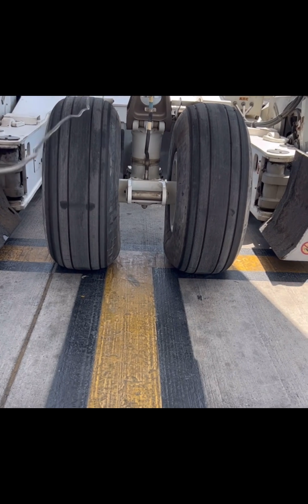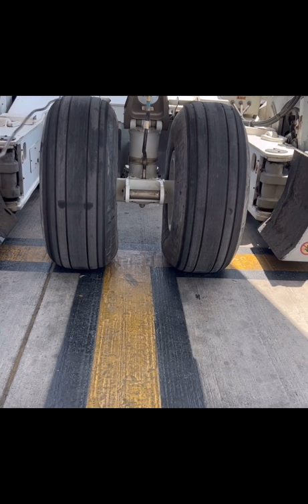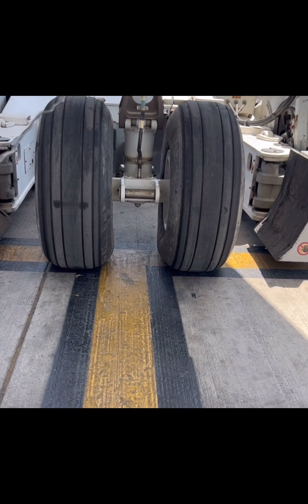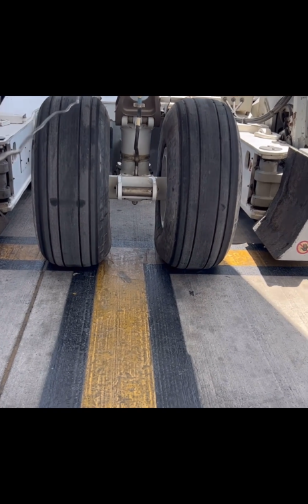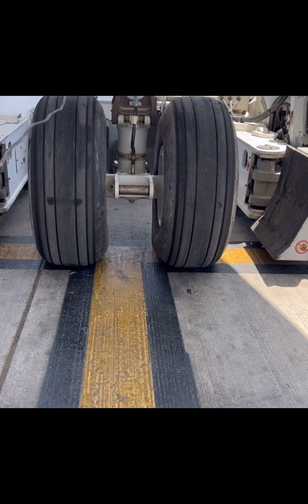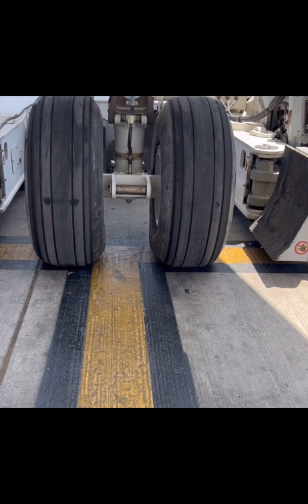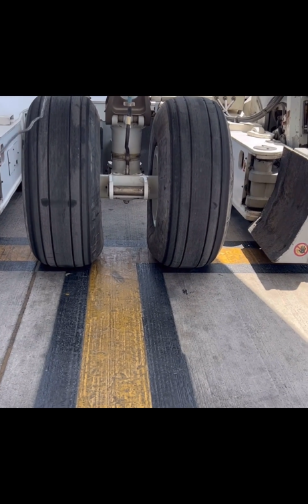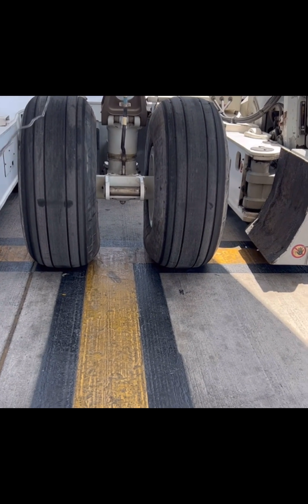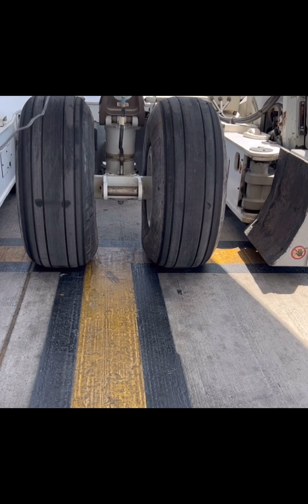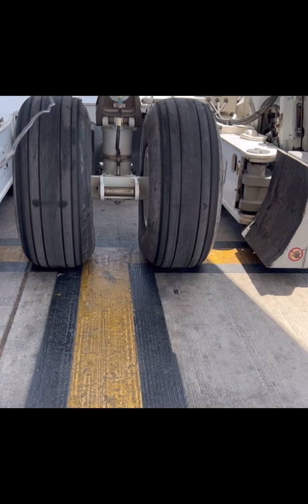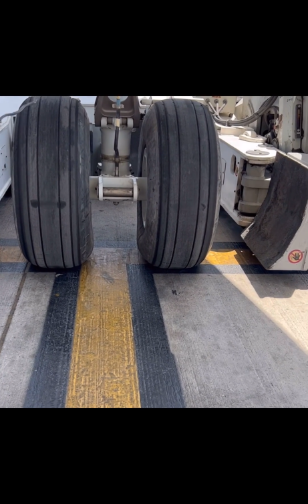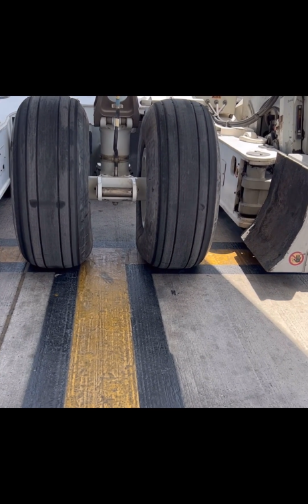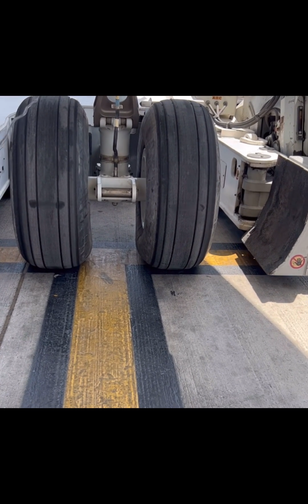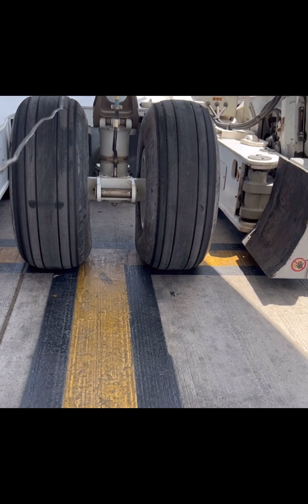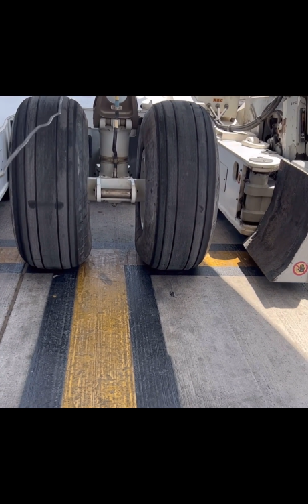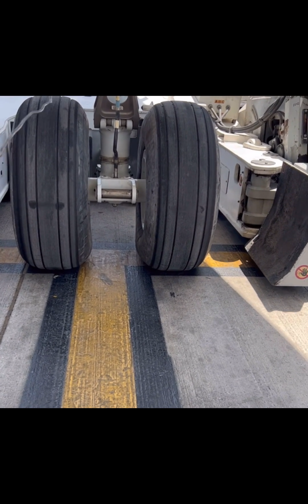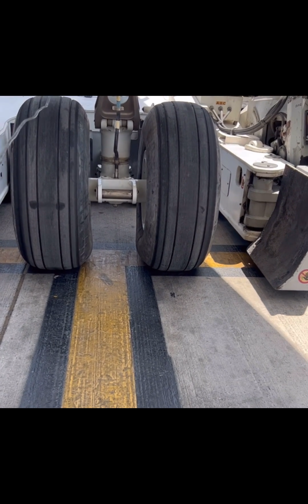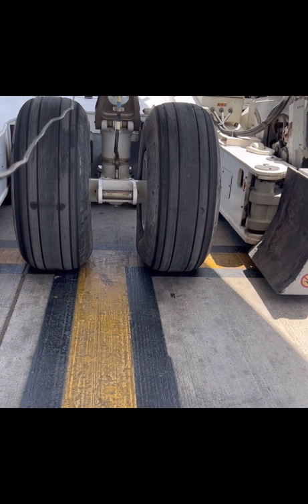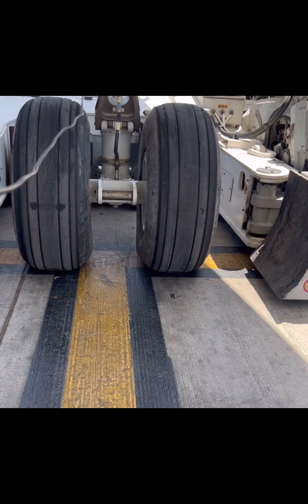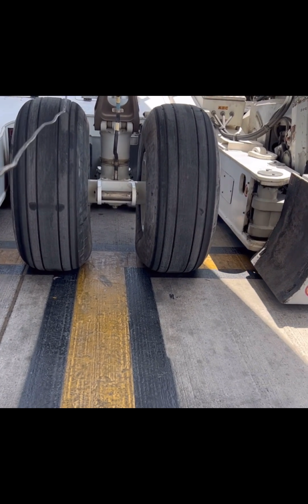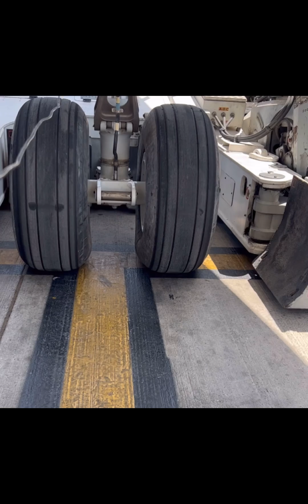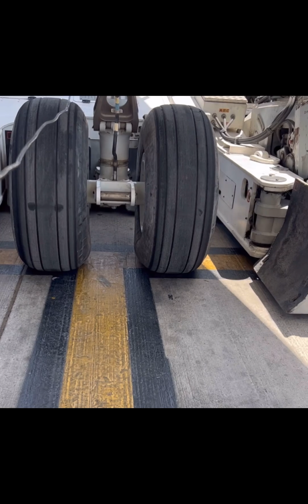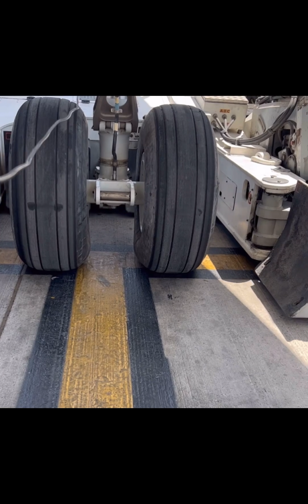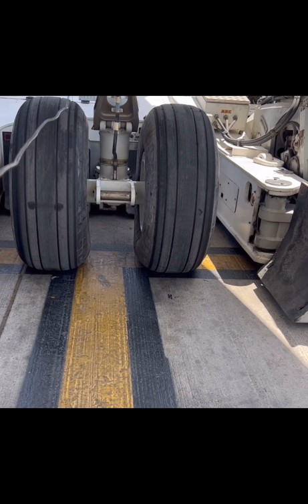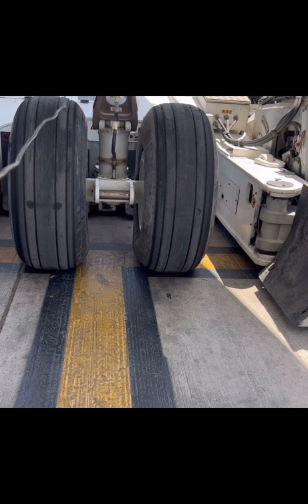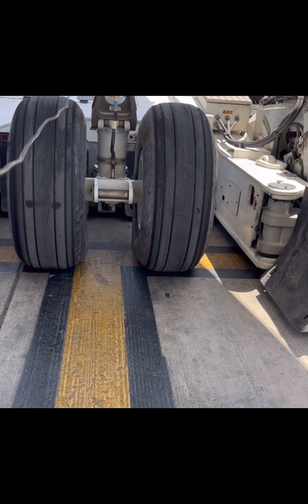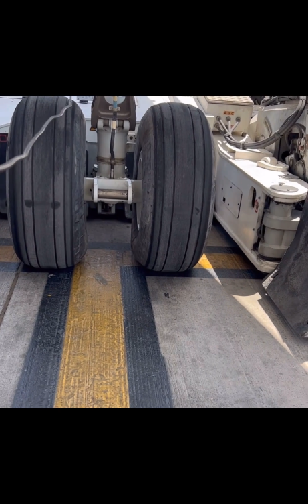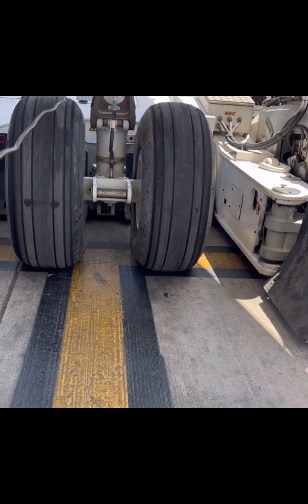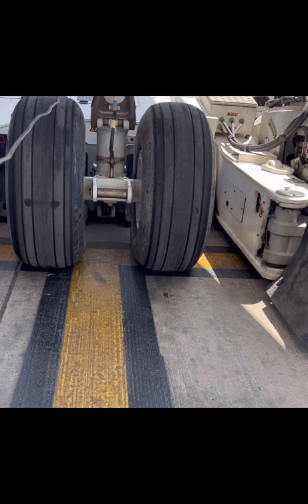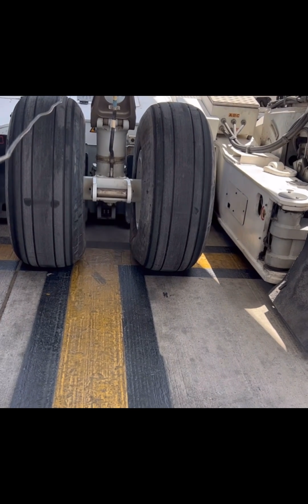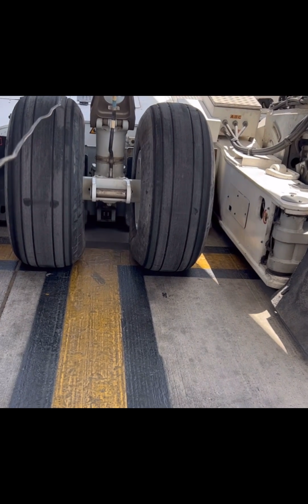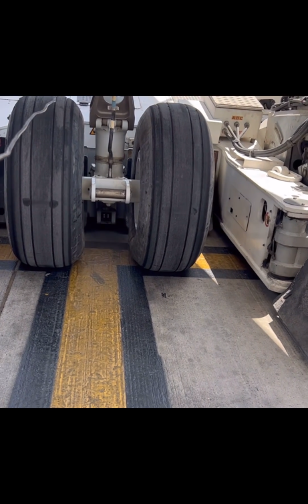The Boeing Triple Seven has a maximum takeoff weight of around 240,000 kilograms. Now just imagine the power in this machine.